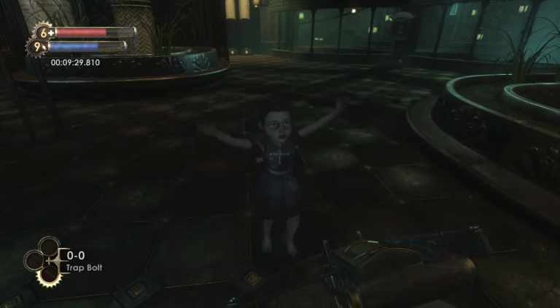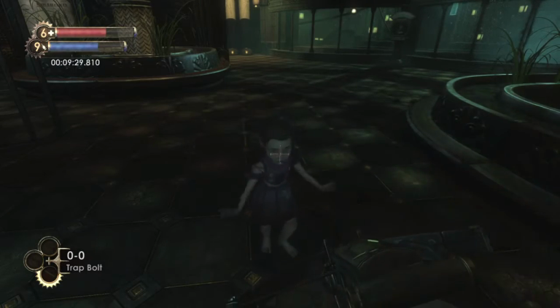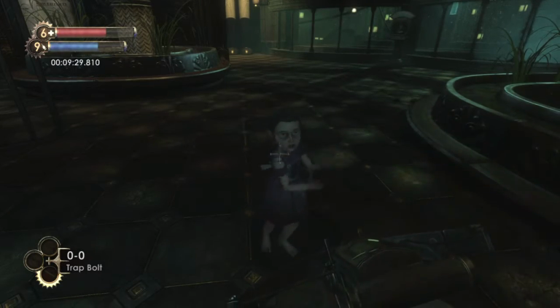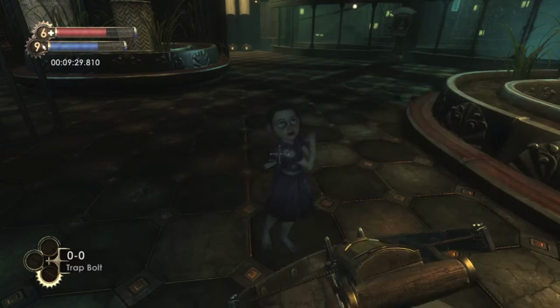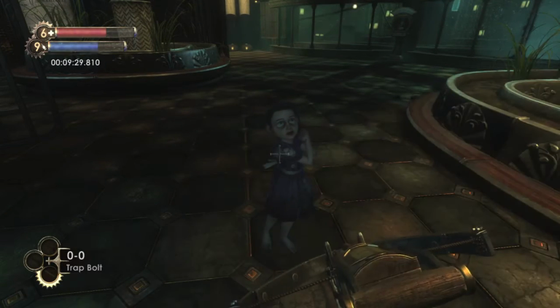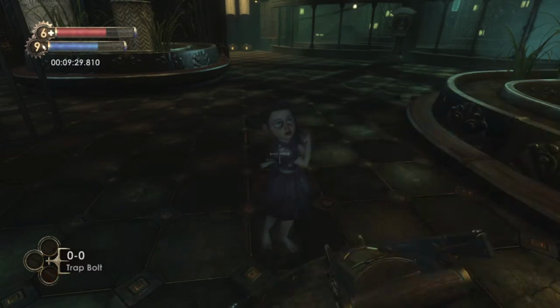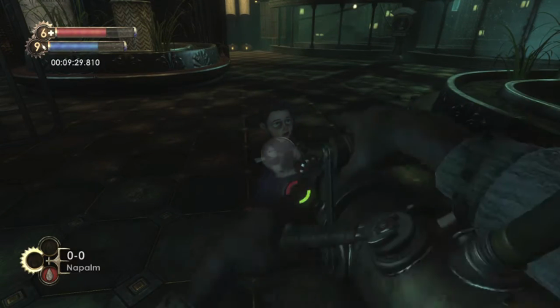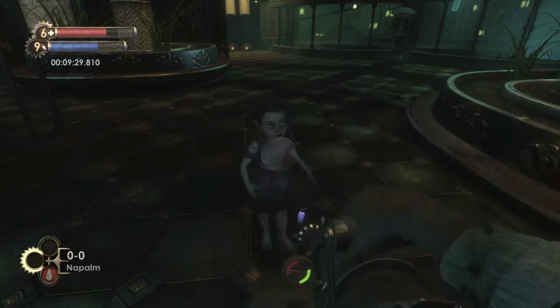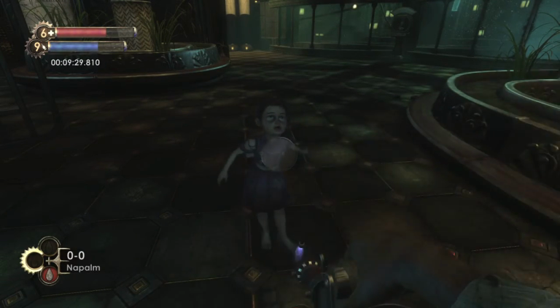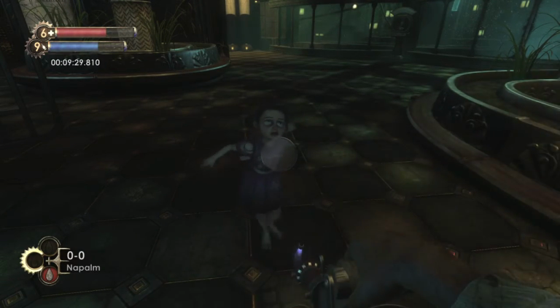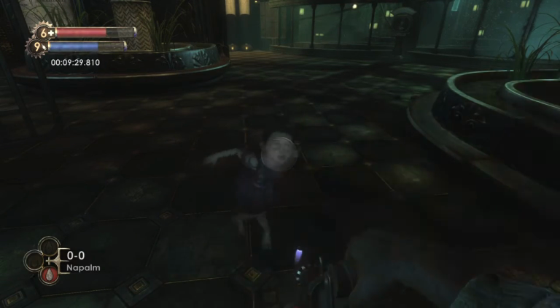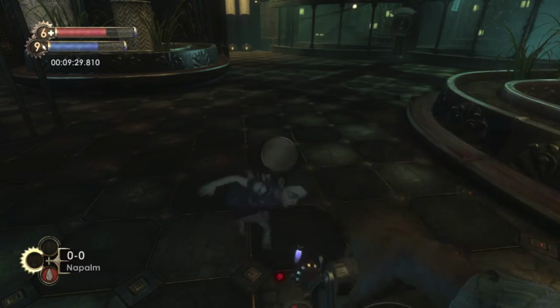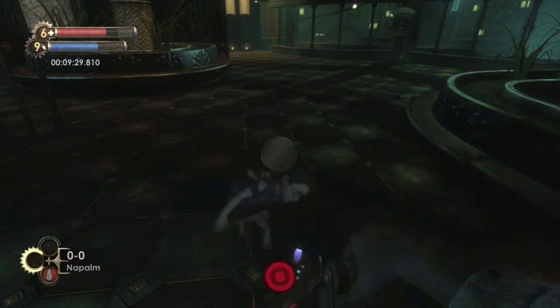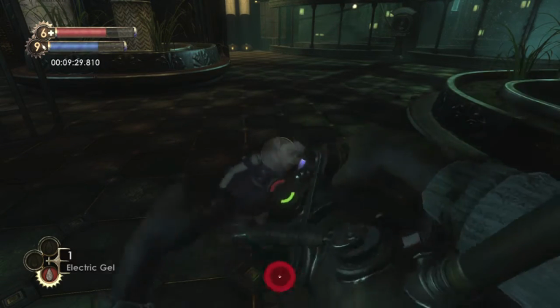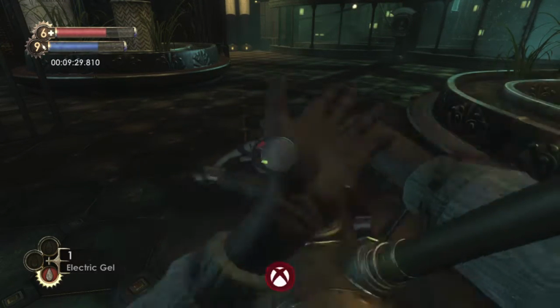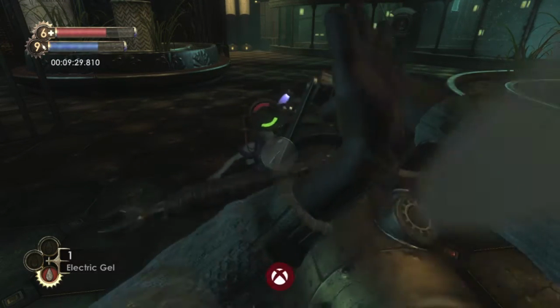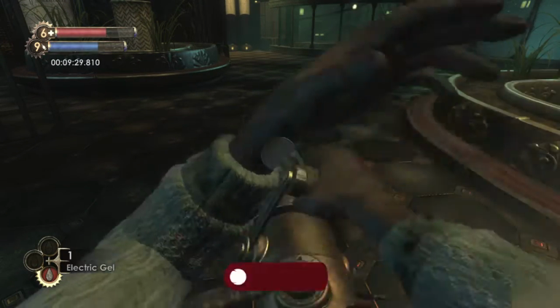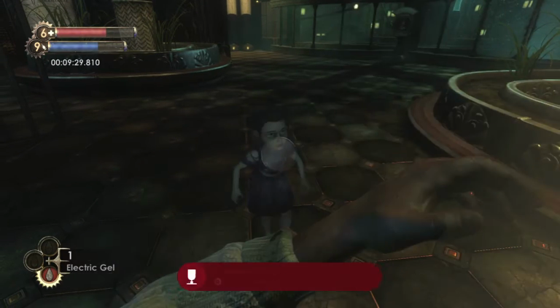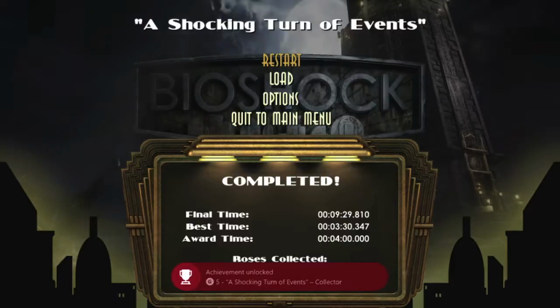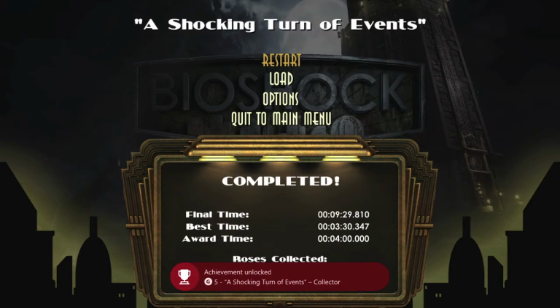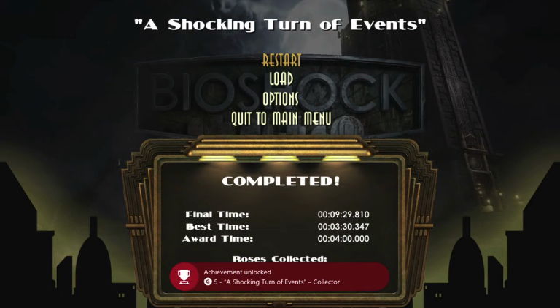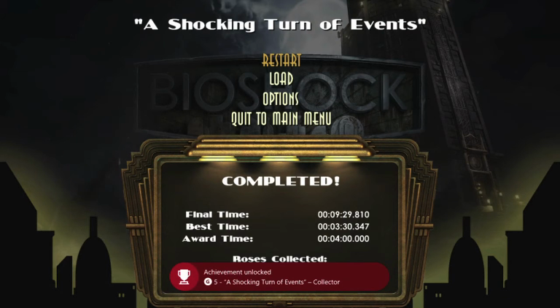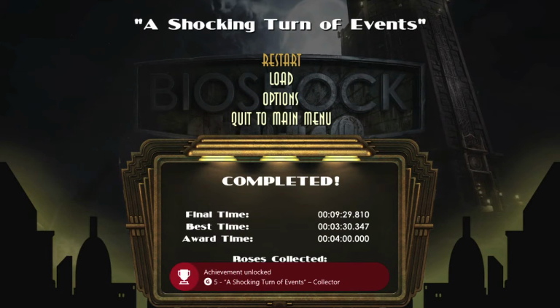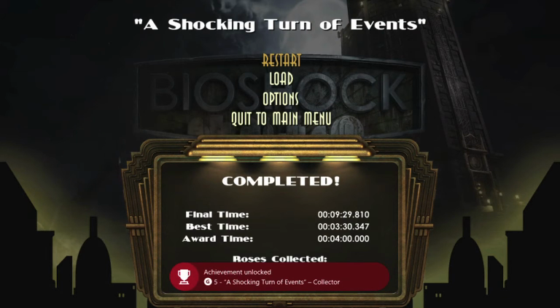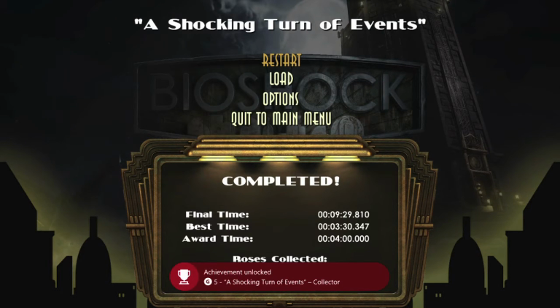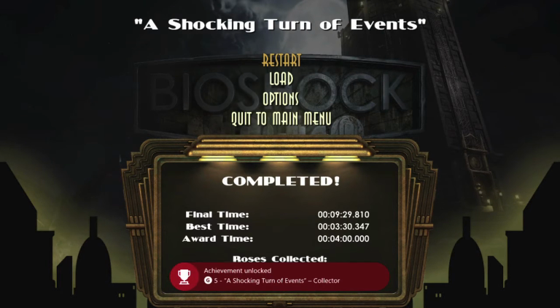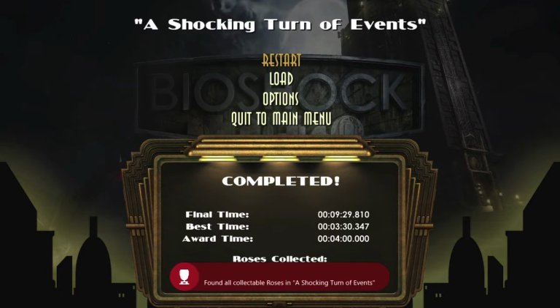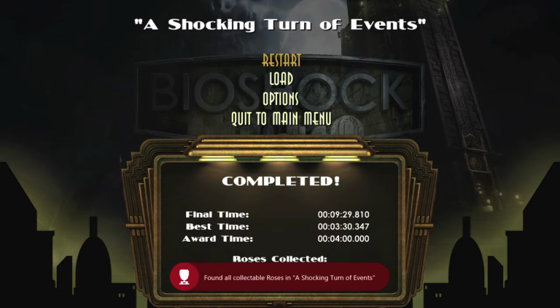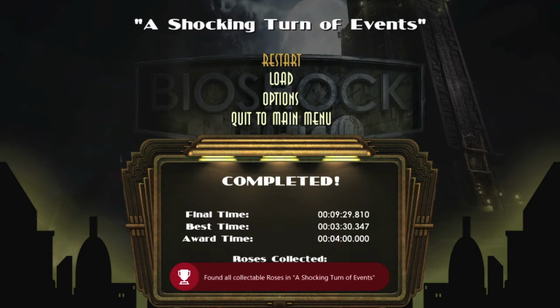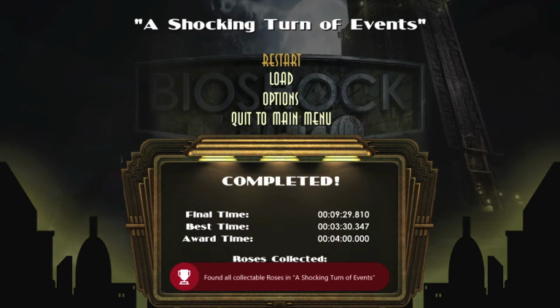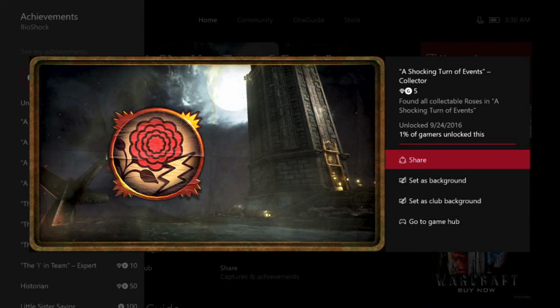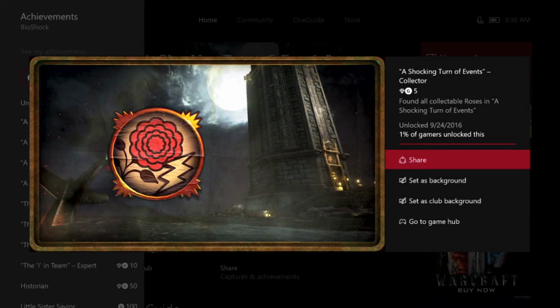Once you have the rose, rescue the little sister, who should have been released after six turns of the wheel. Rescue her to end the level and you should get your achievement. It's going to be 45 gamer score and that's all there is to it.